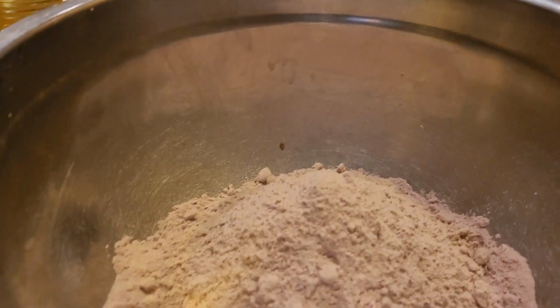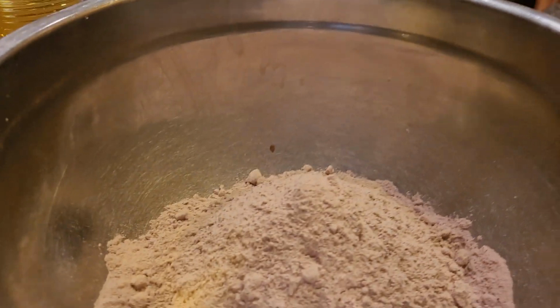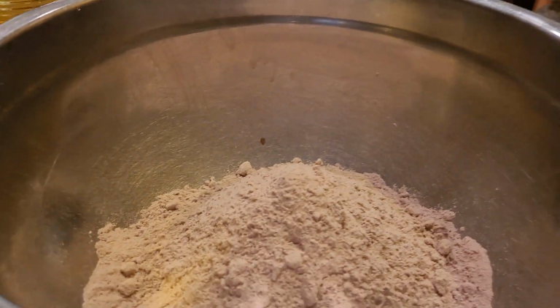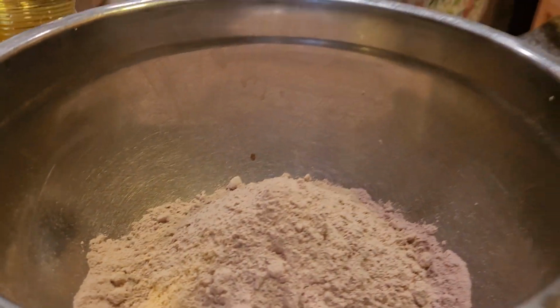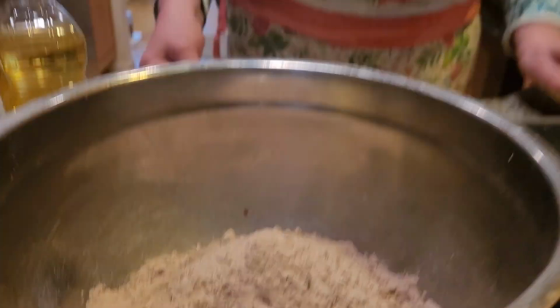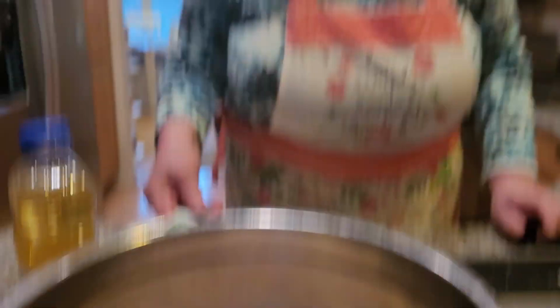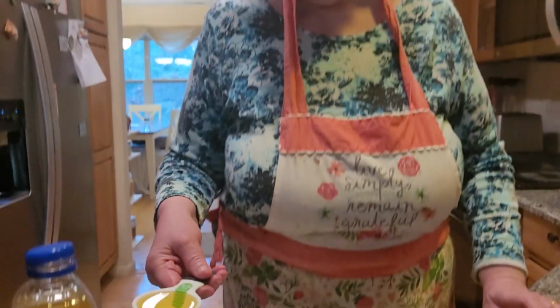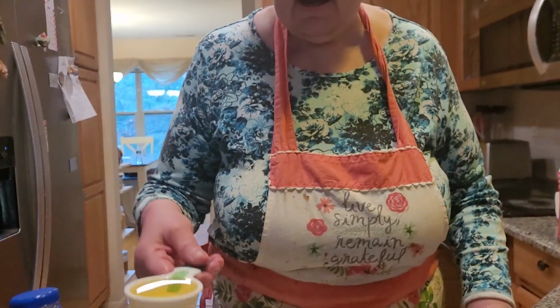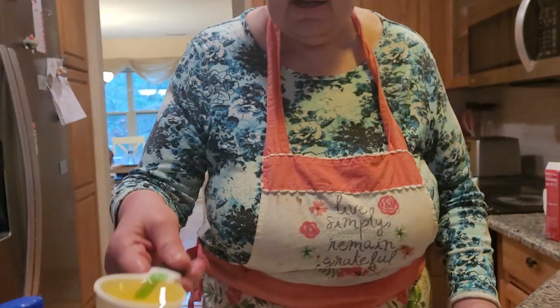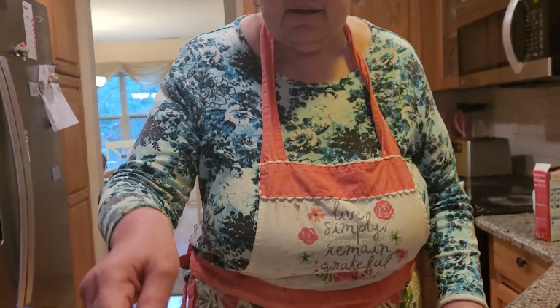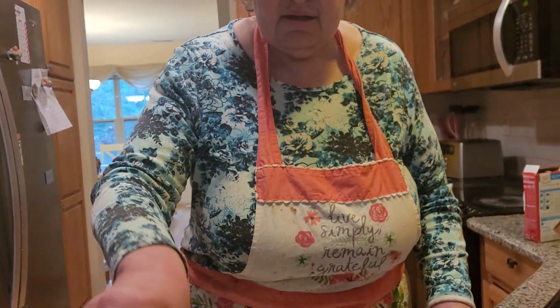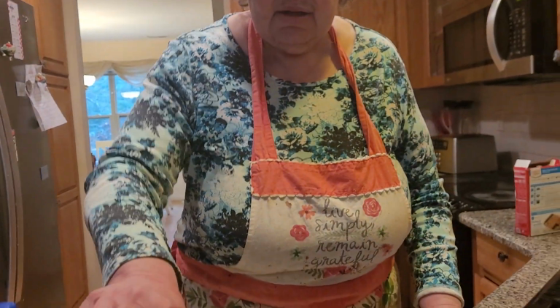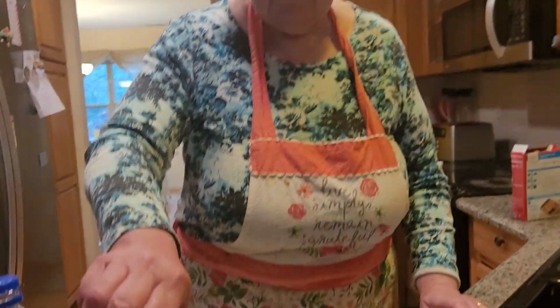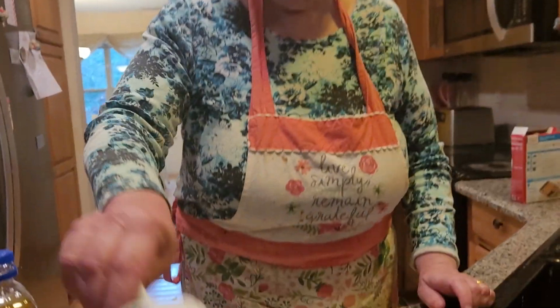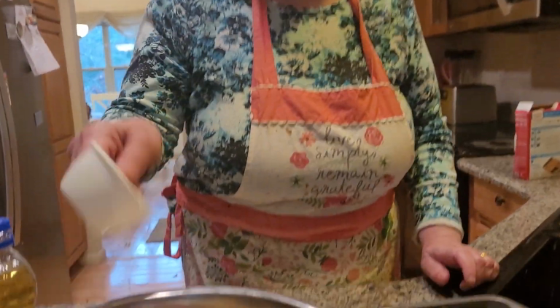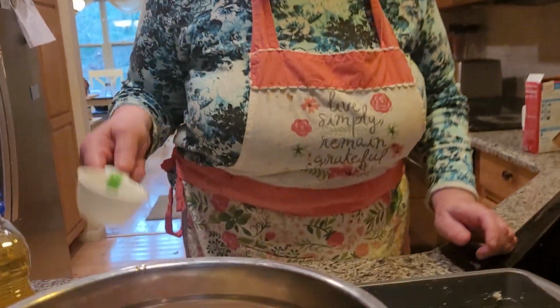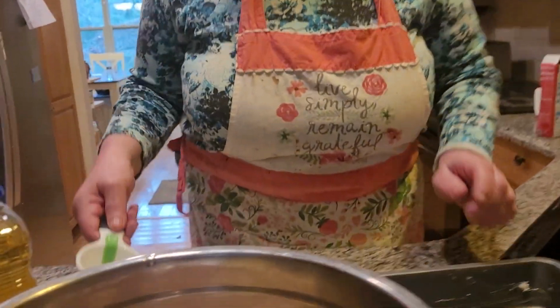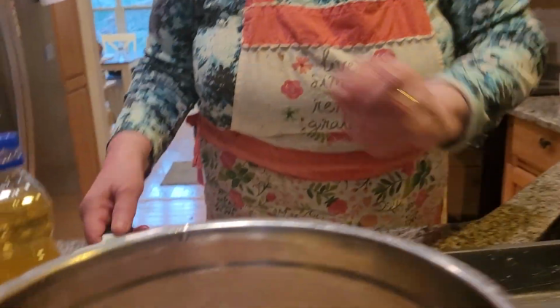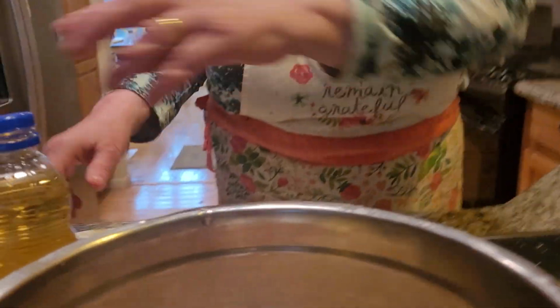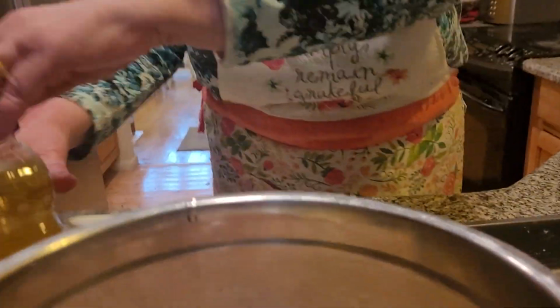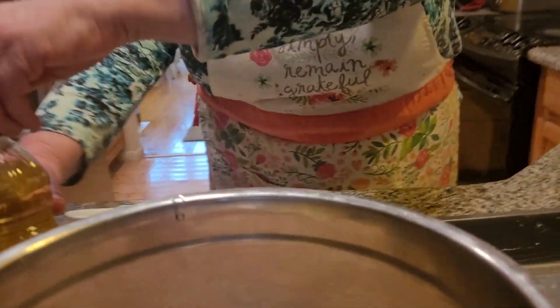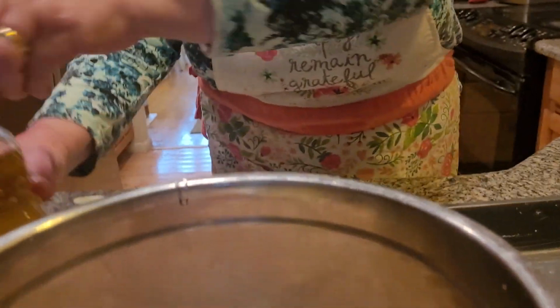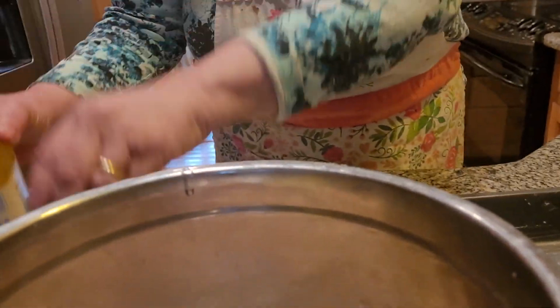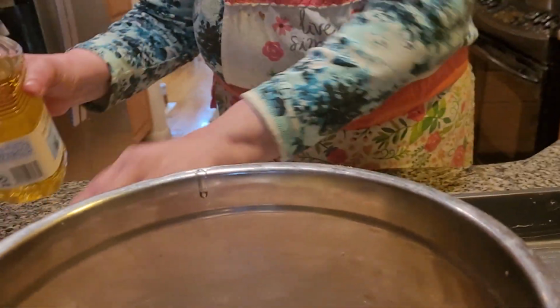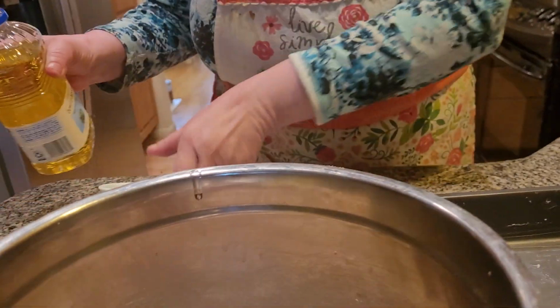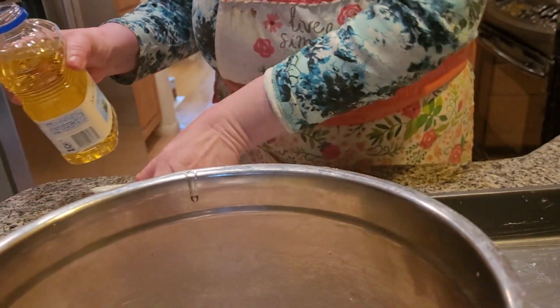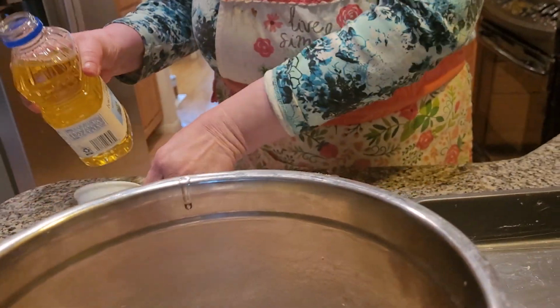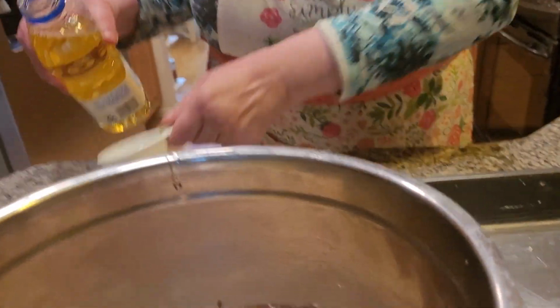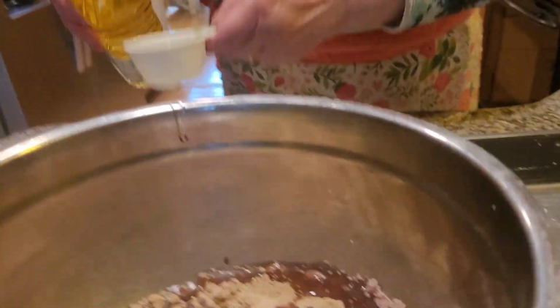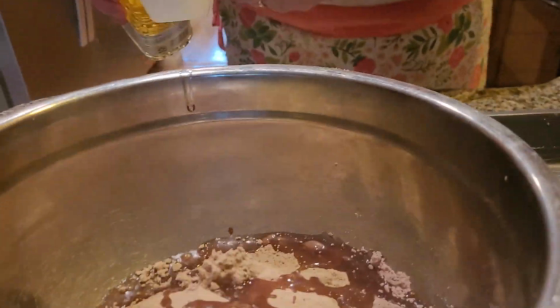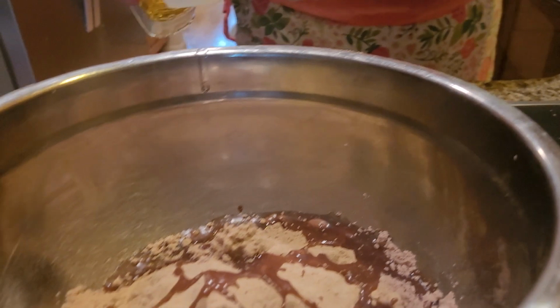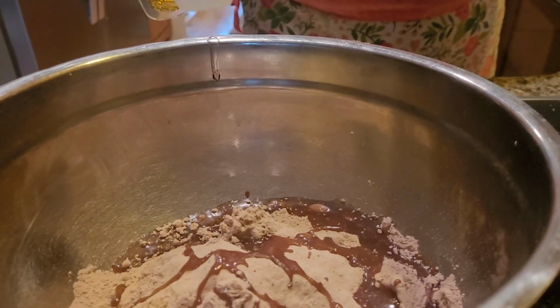Milk chocolate brownie. I'm adding in two-thirds cup of oil — vegetable oil. Use vegetable oil.